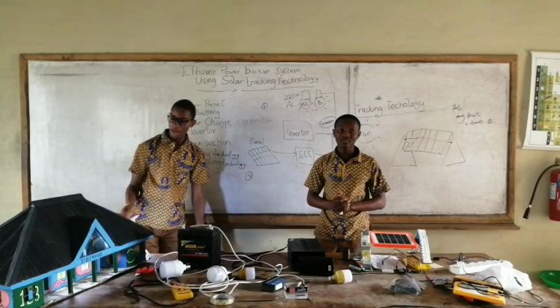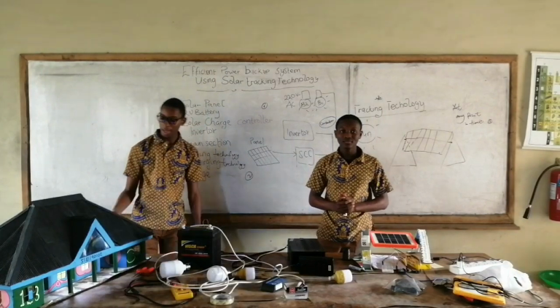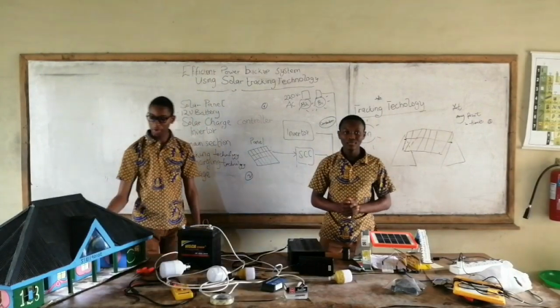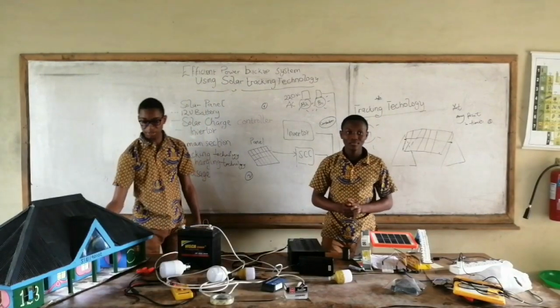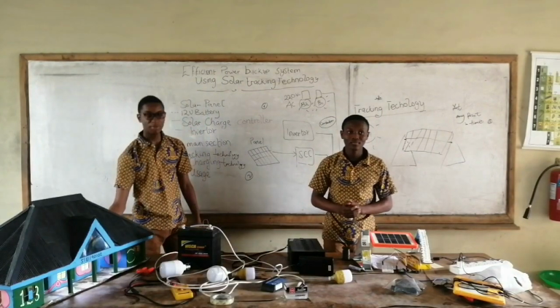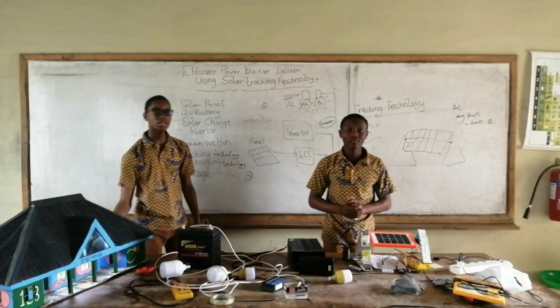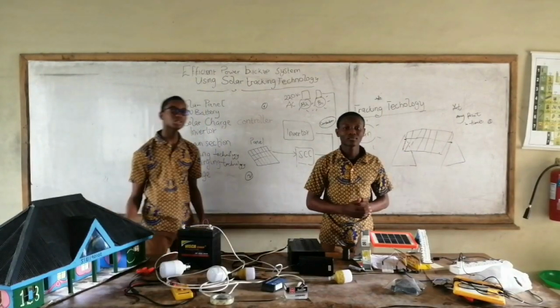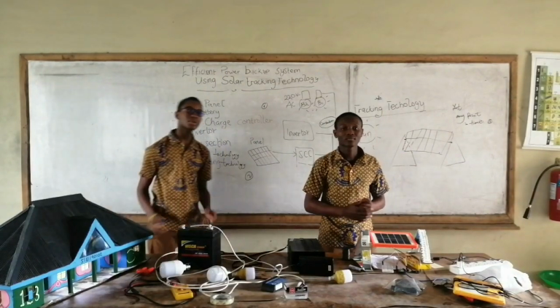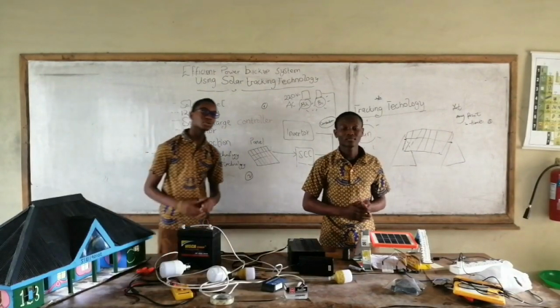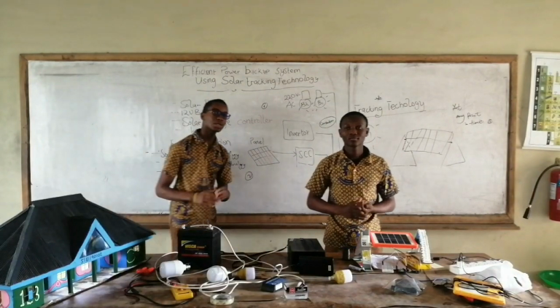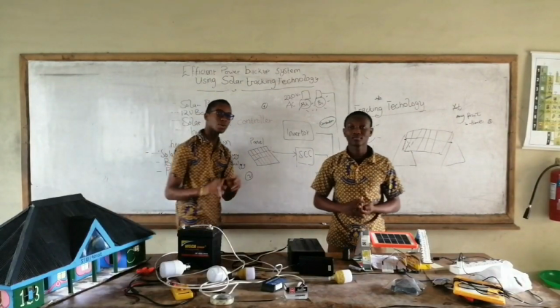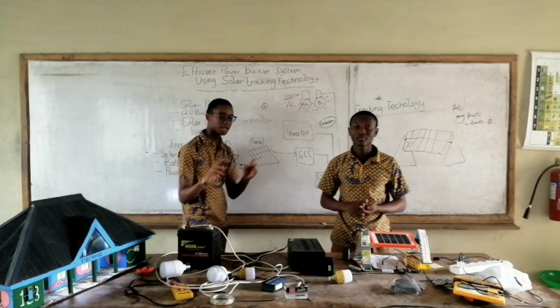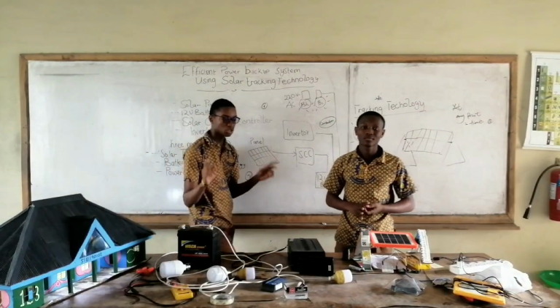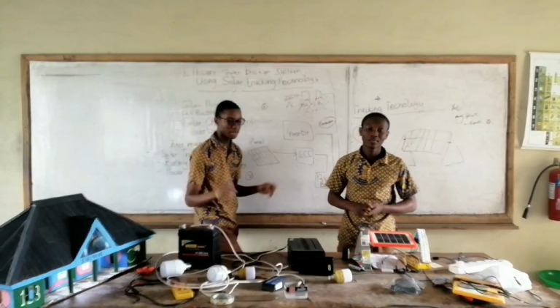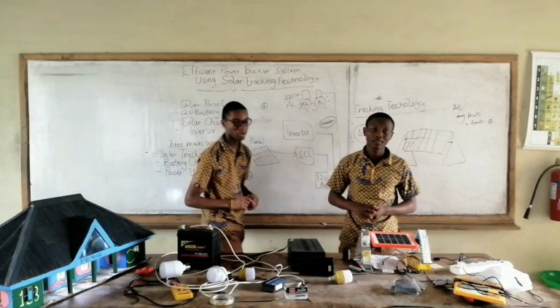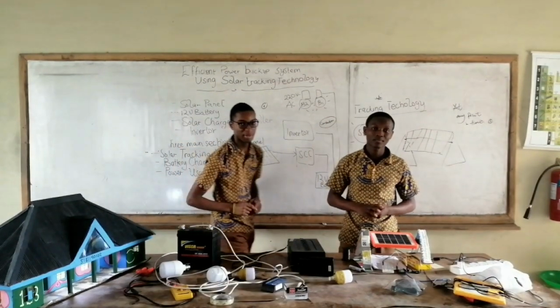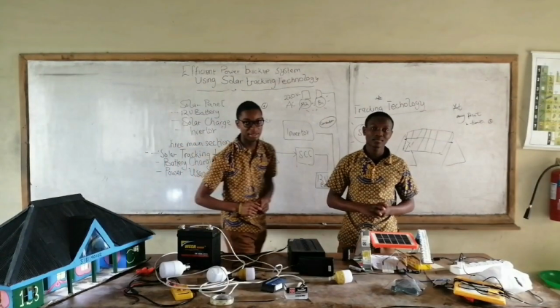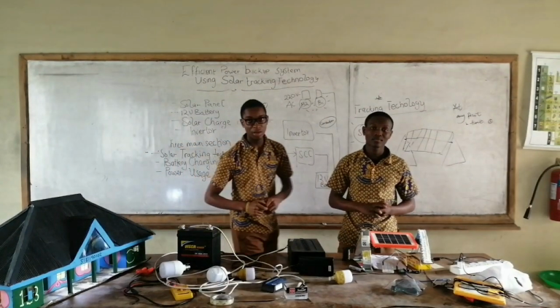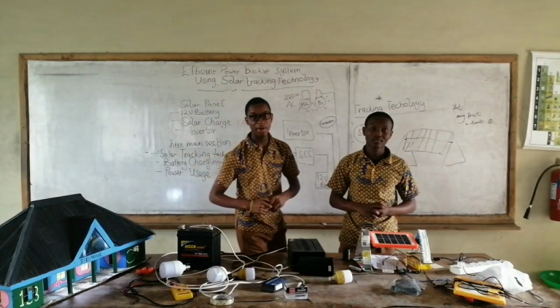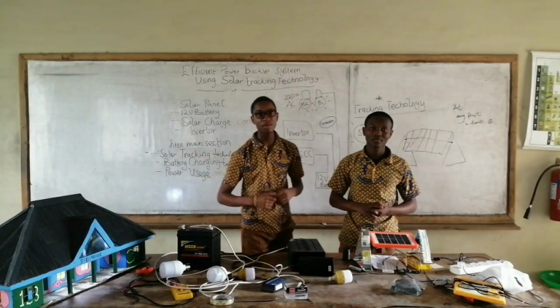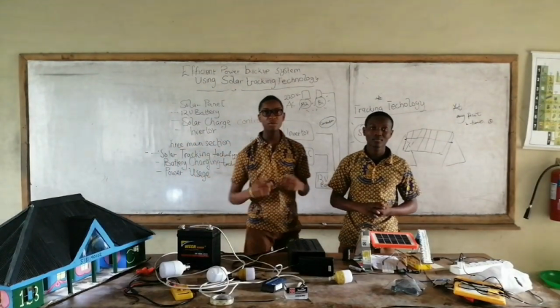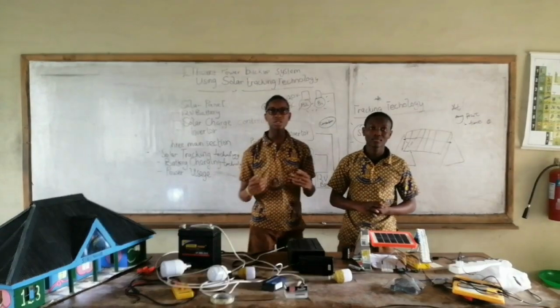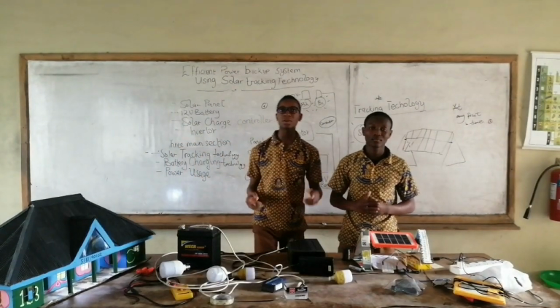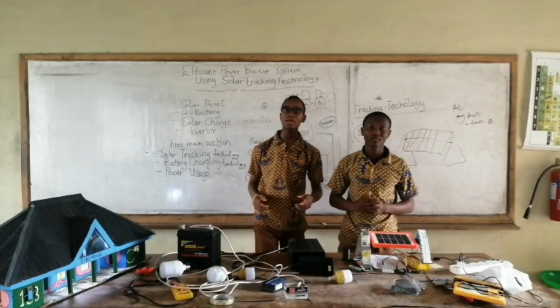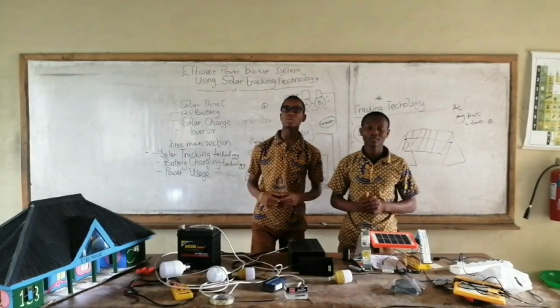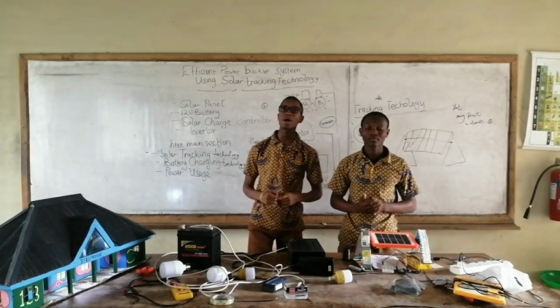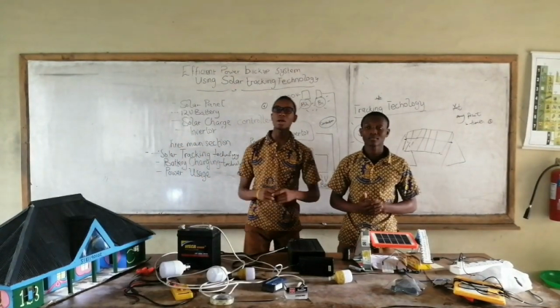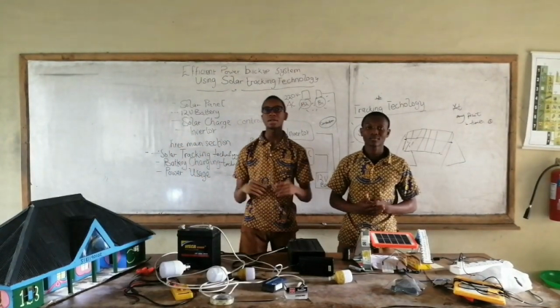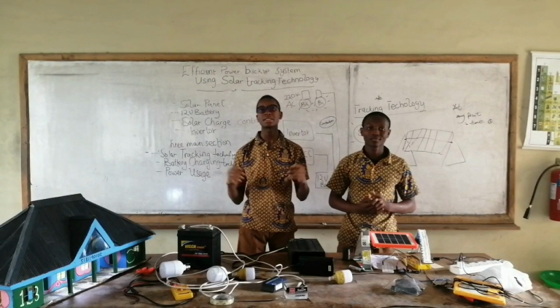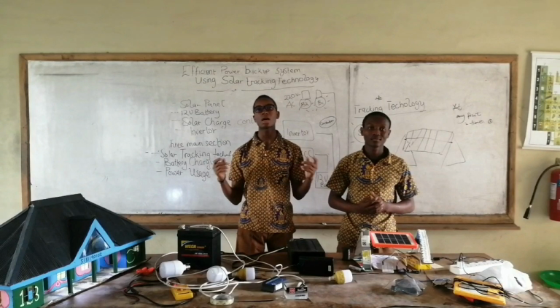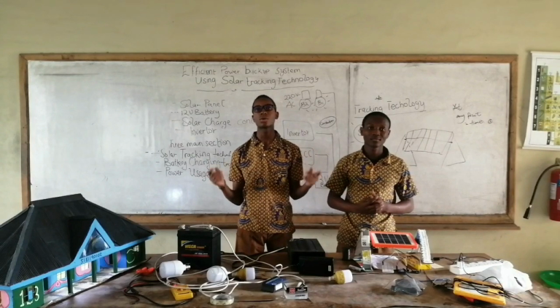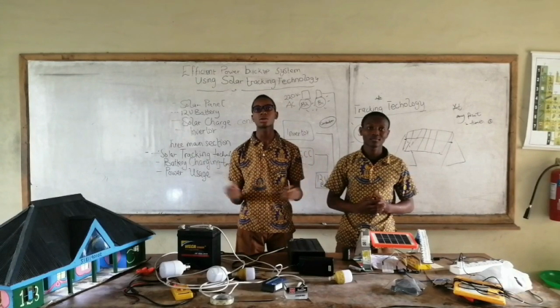I am currently powering a light bulb in the classroom at the moment. But in the future, we plan on powering an entire block. Thank you.